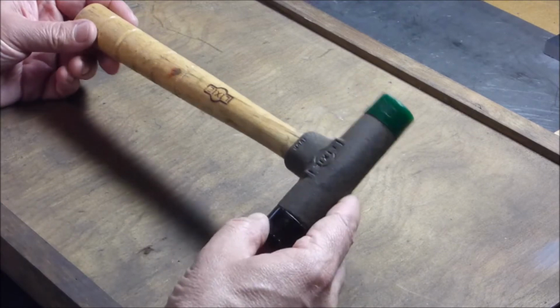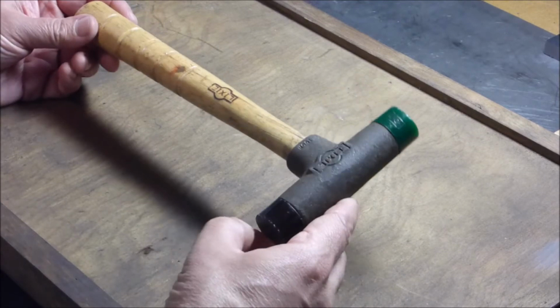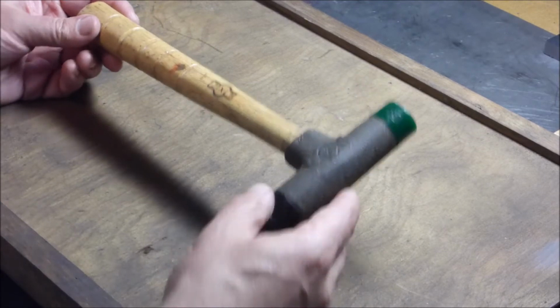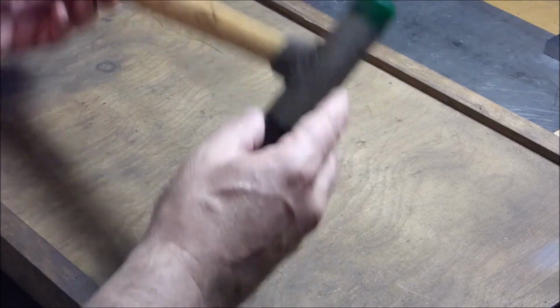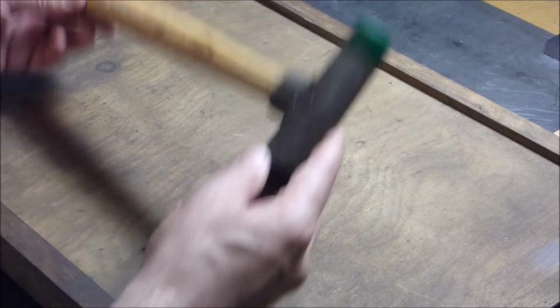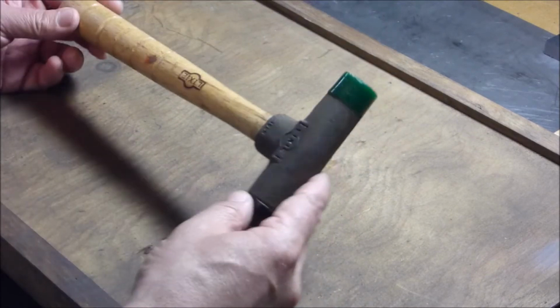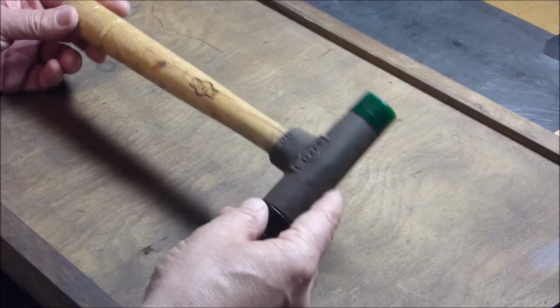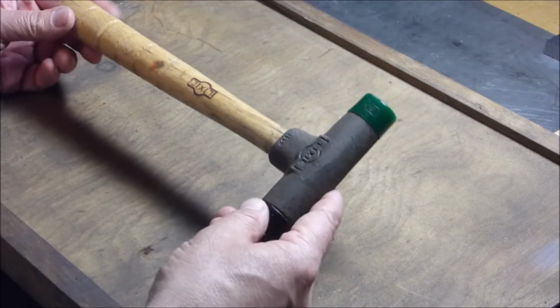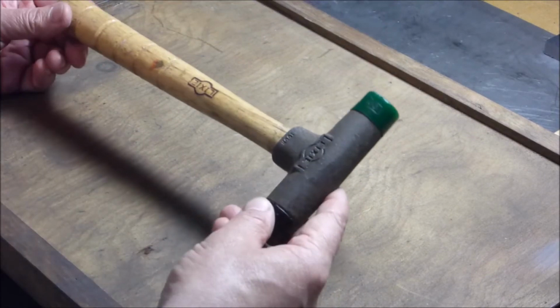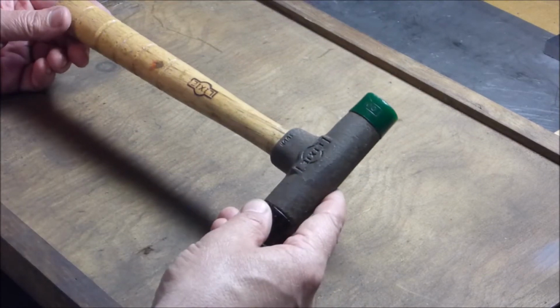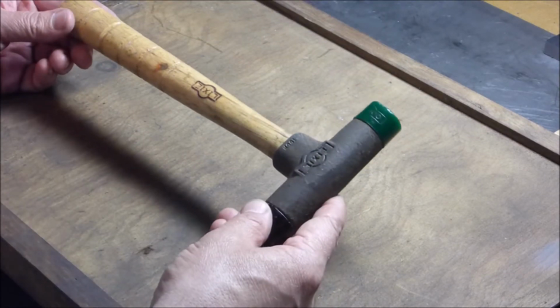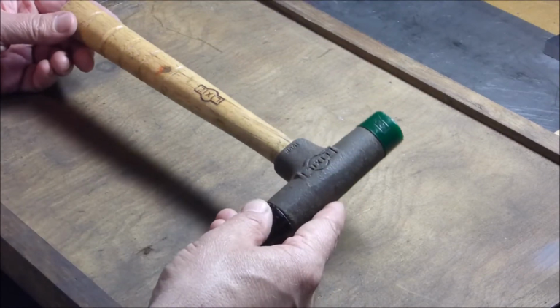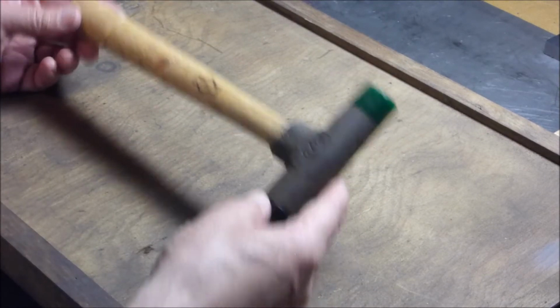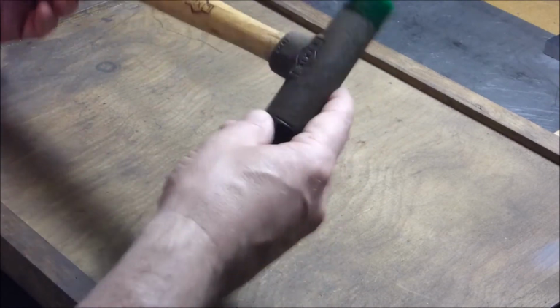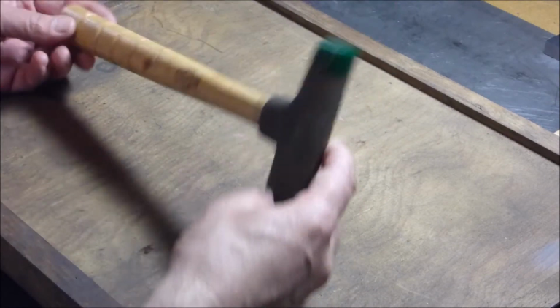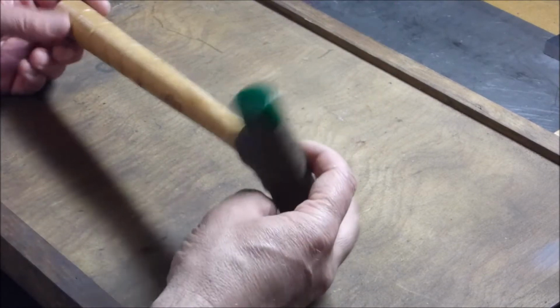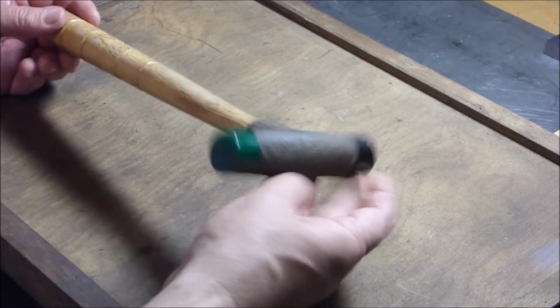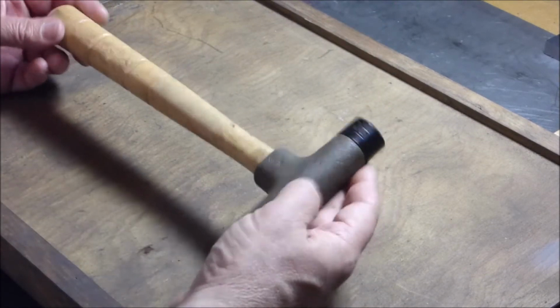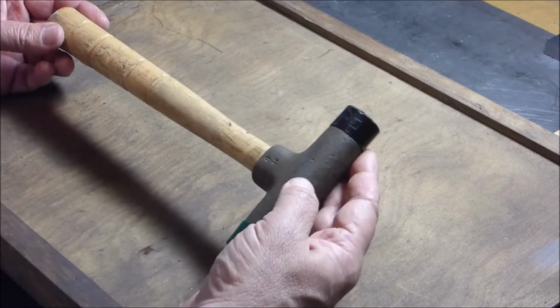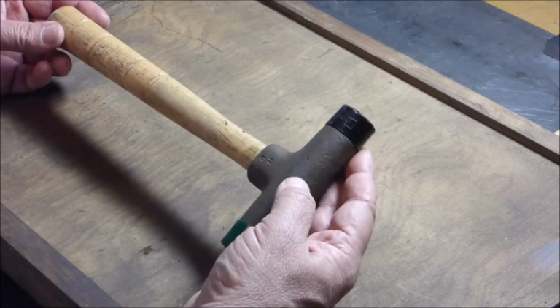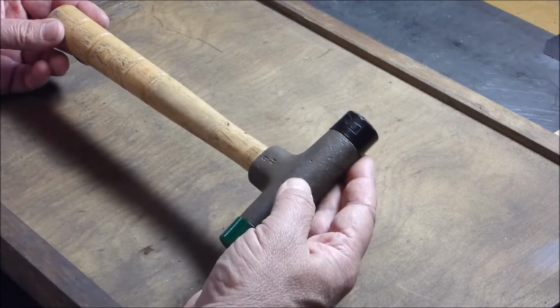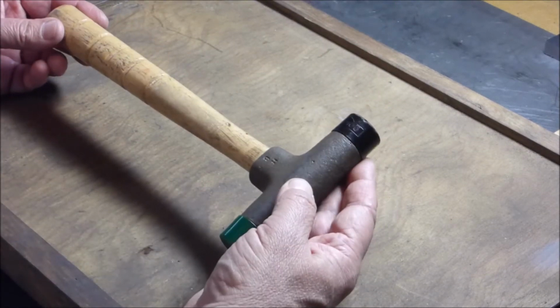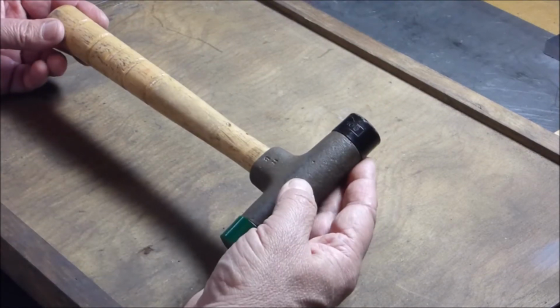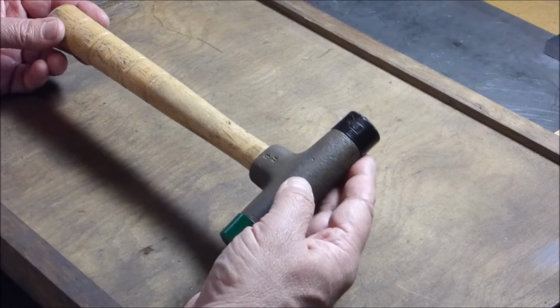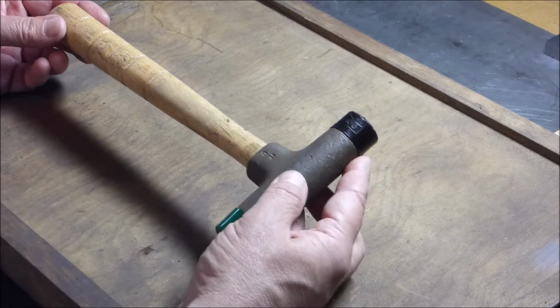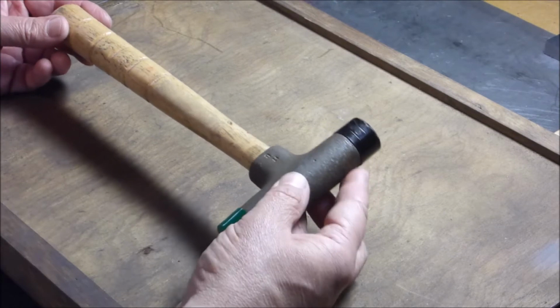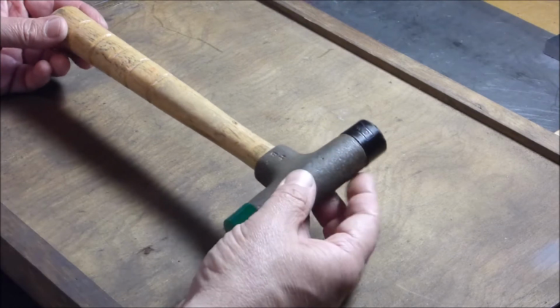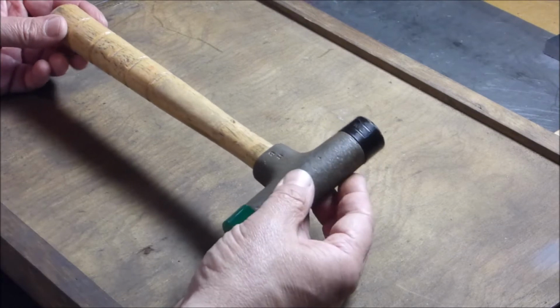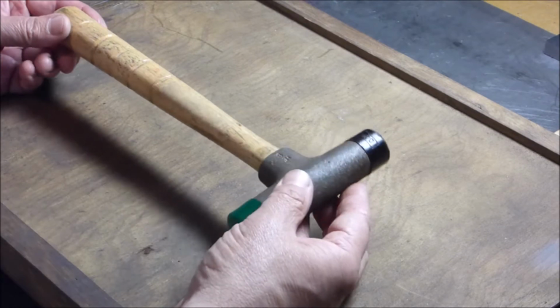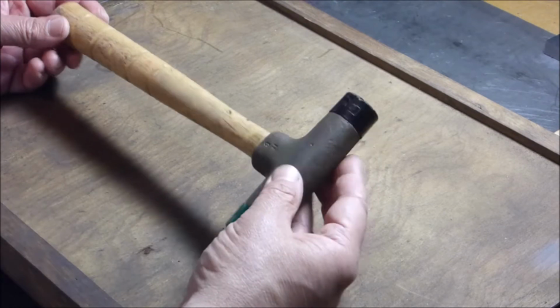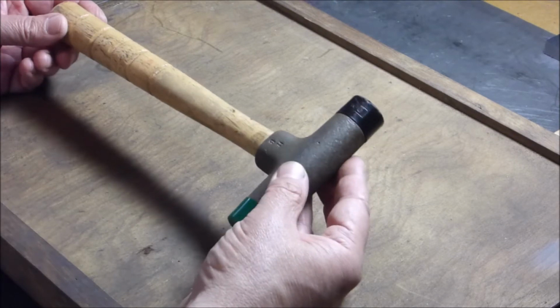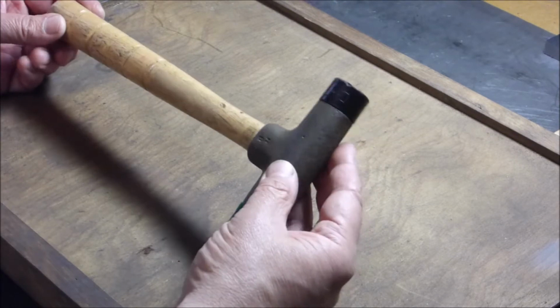I paid $10 for it, and it turns out they sell for like $45. But they're nice little hammers. I like it.